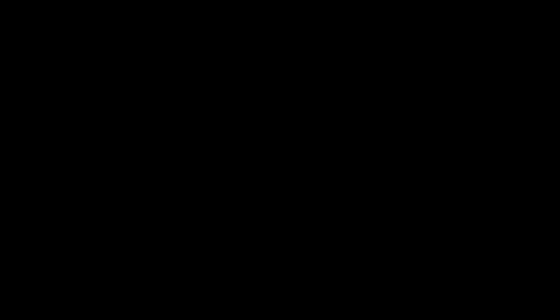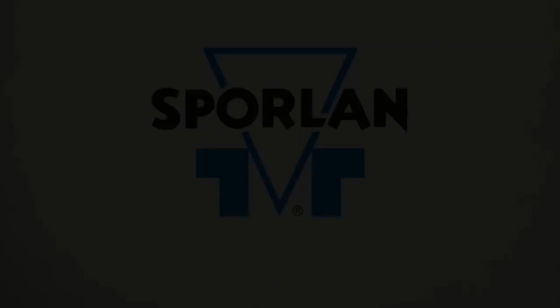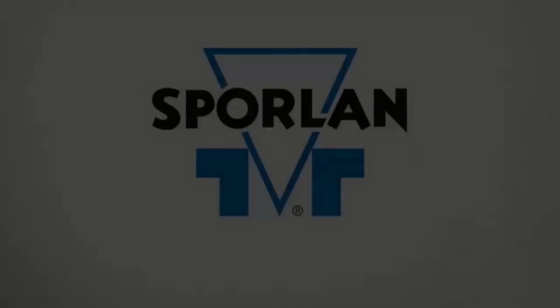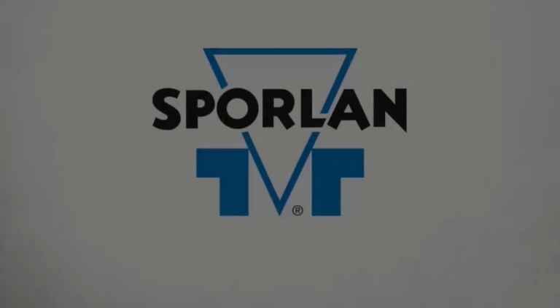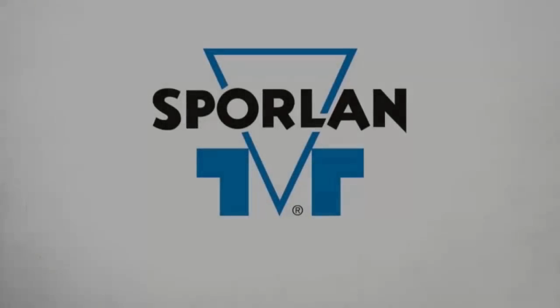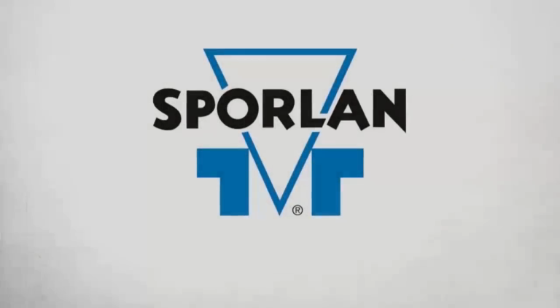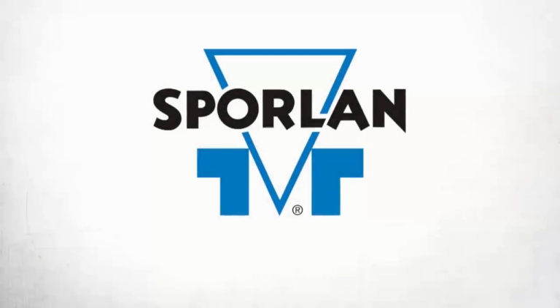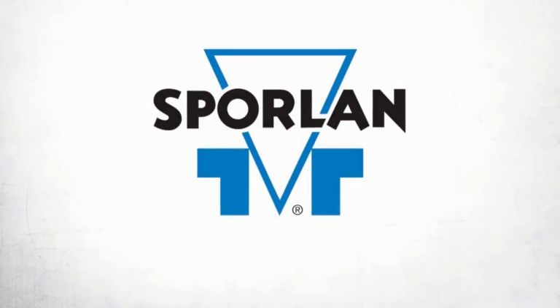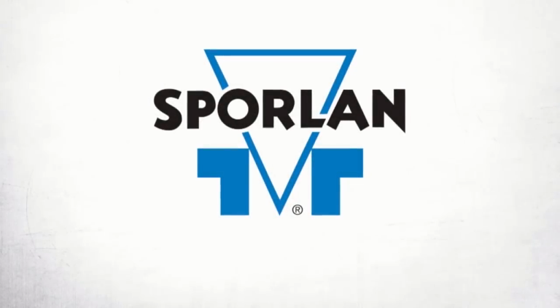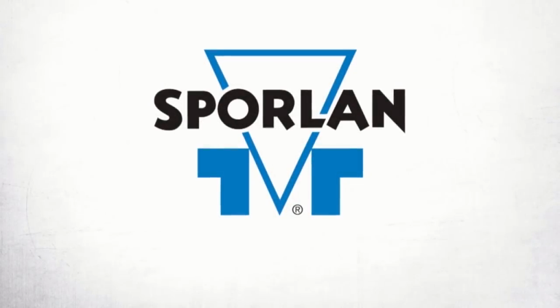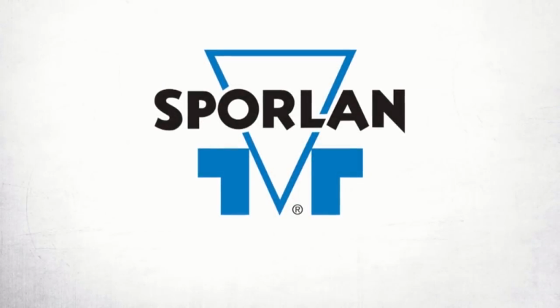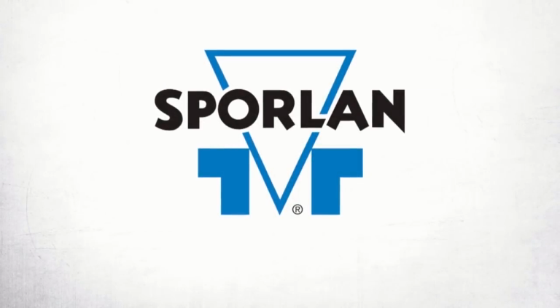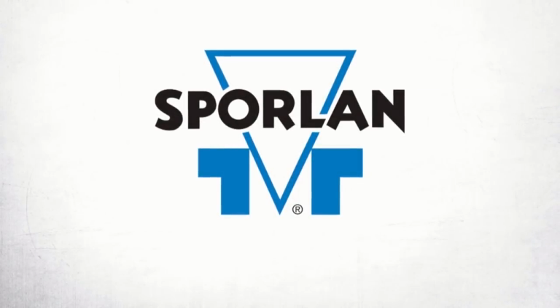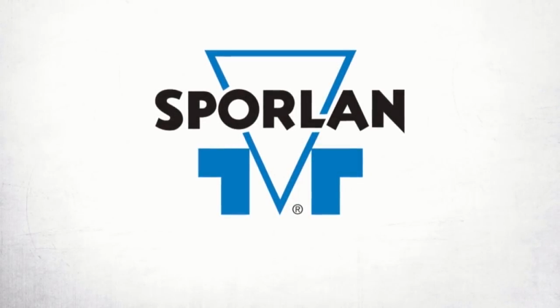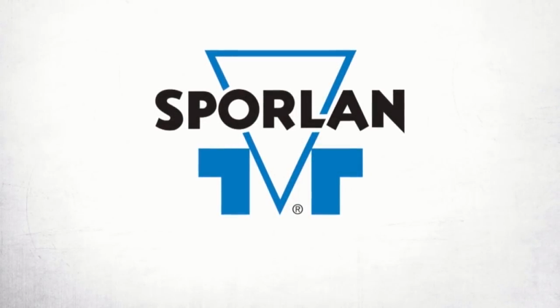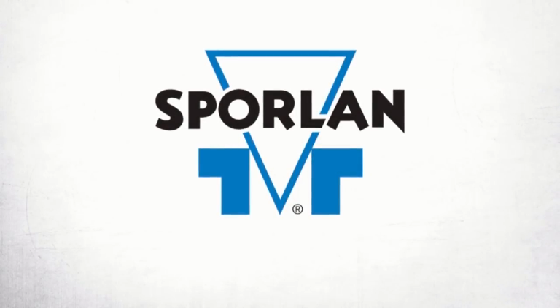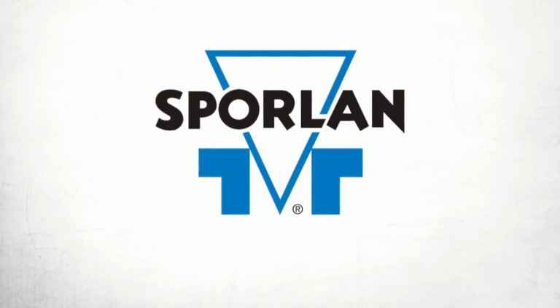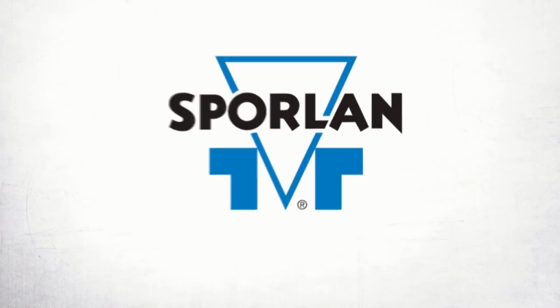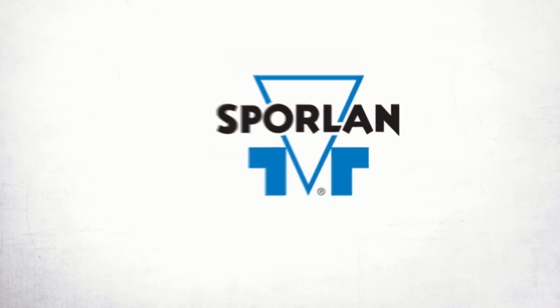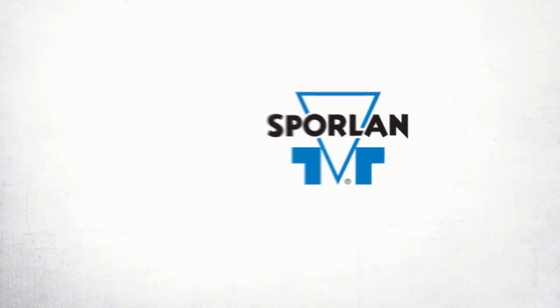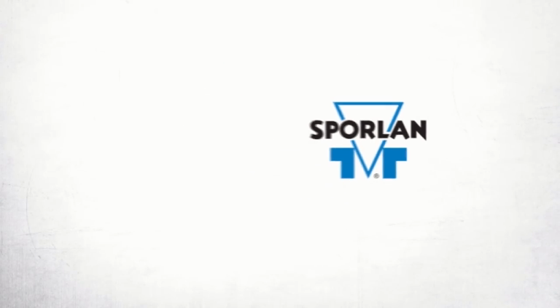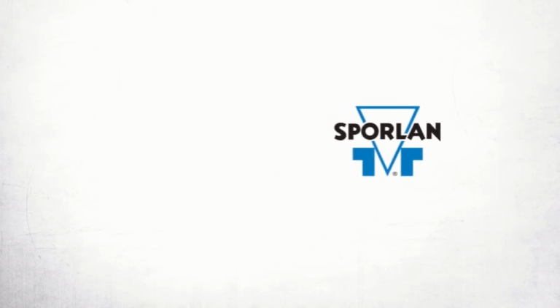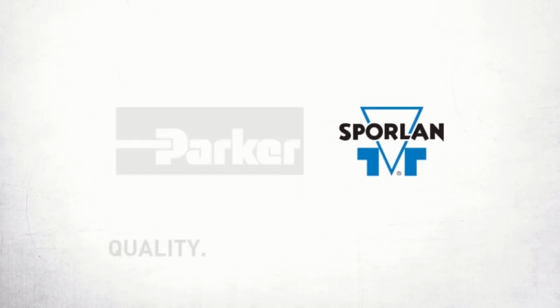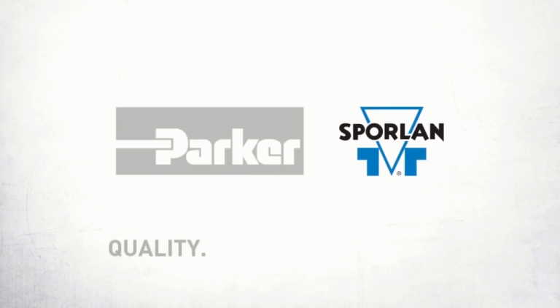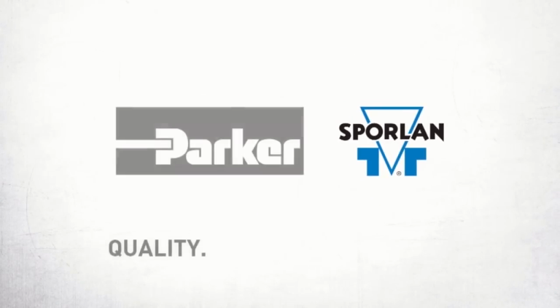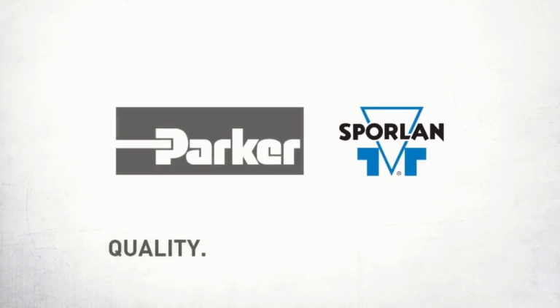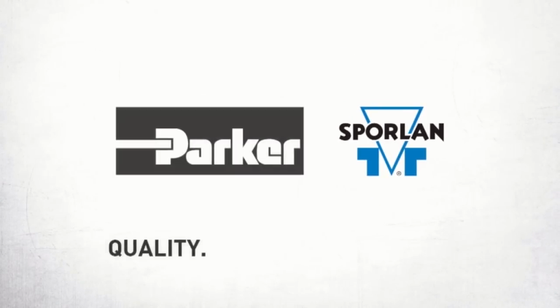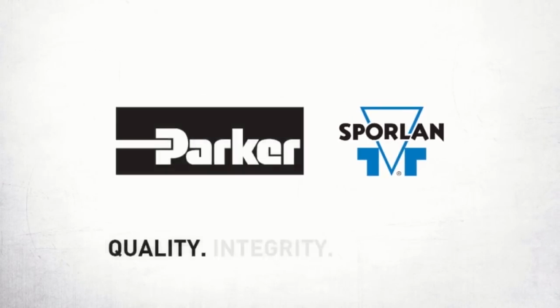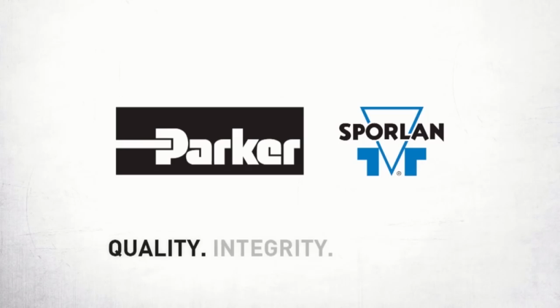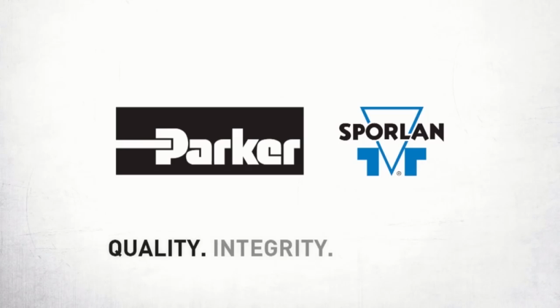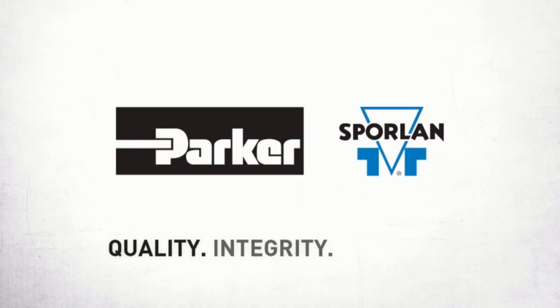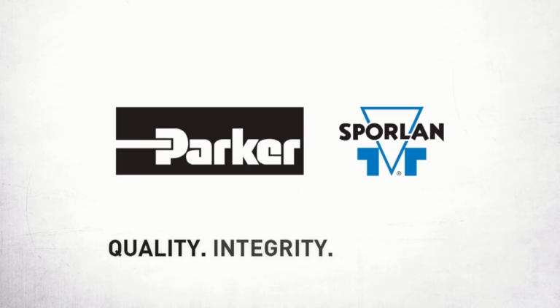This video is brought to you by Sporlin. Quality, integrity, and tradition.